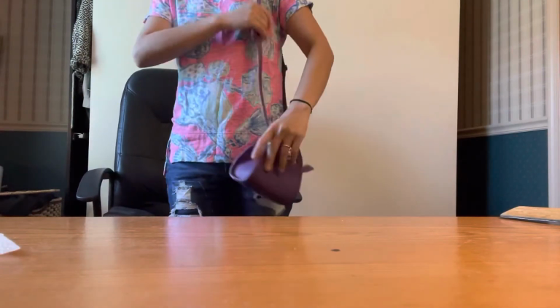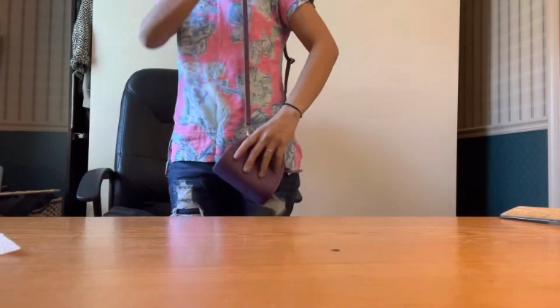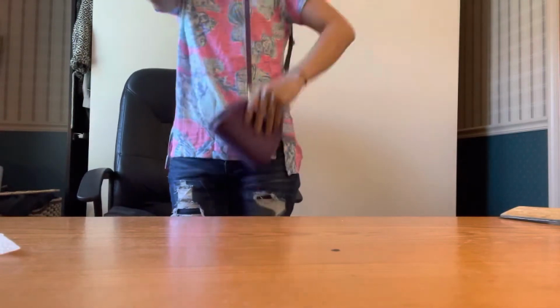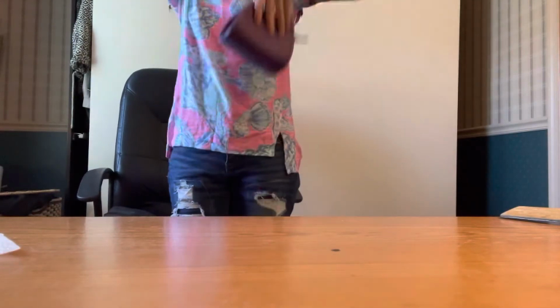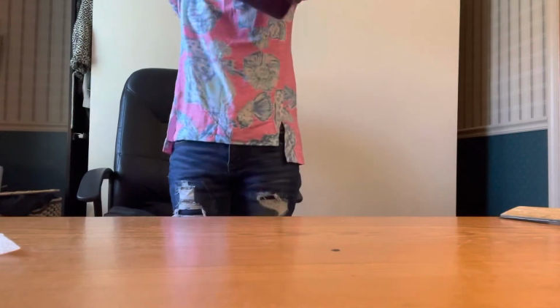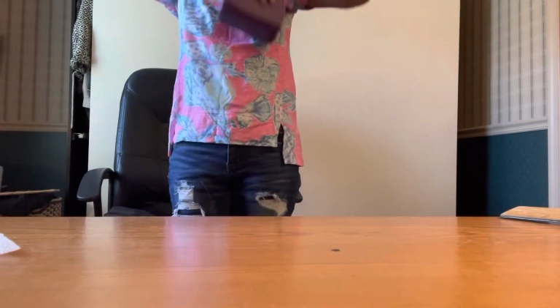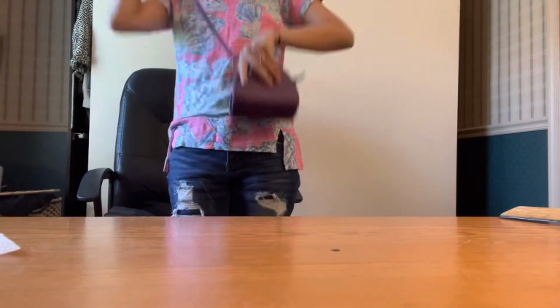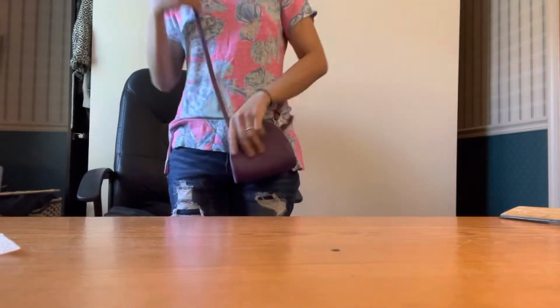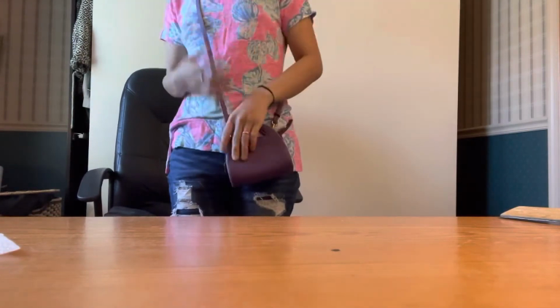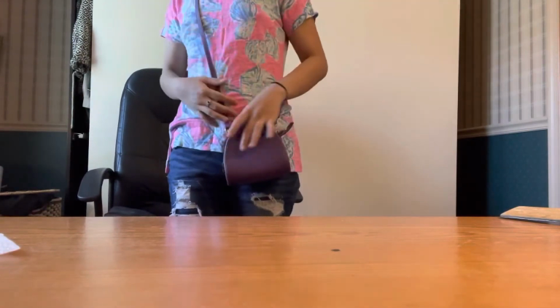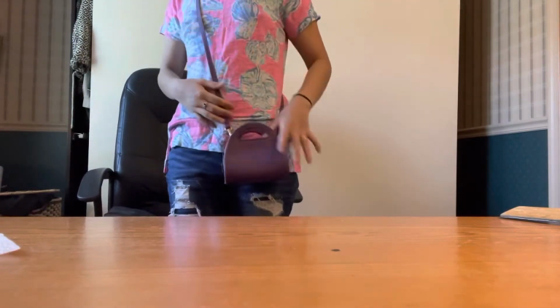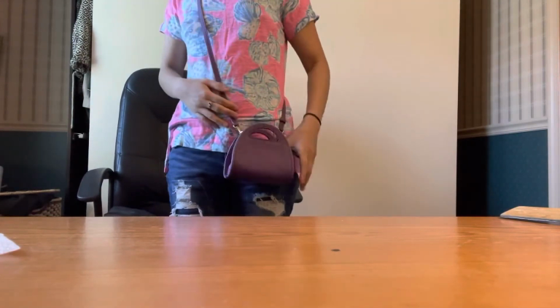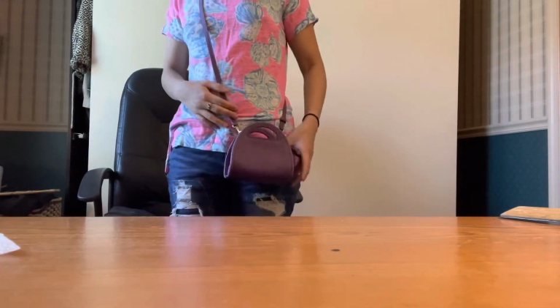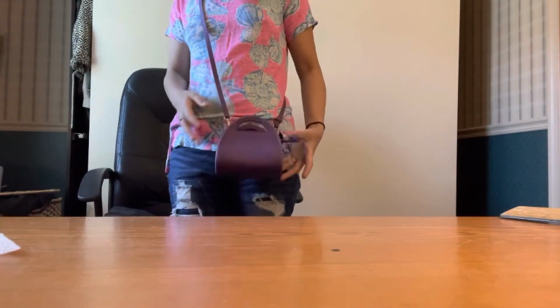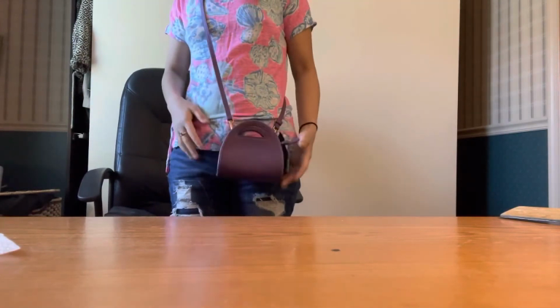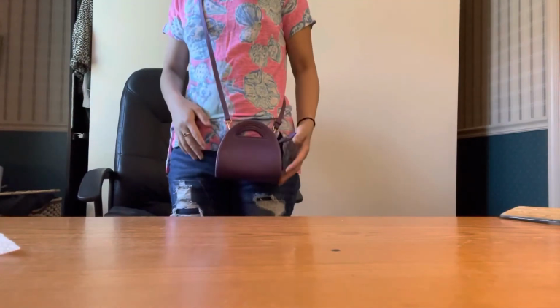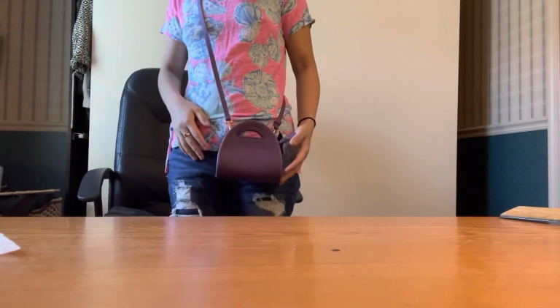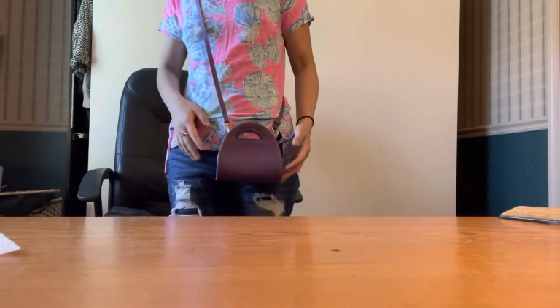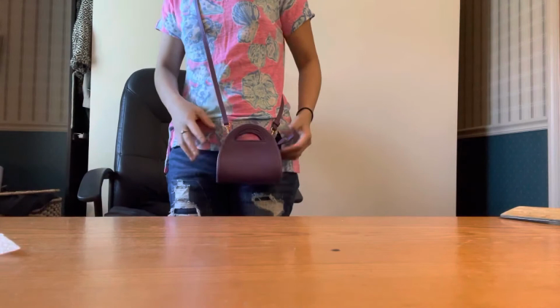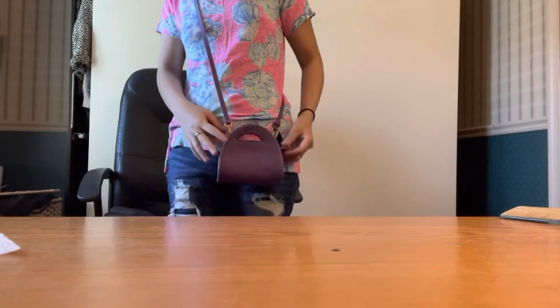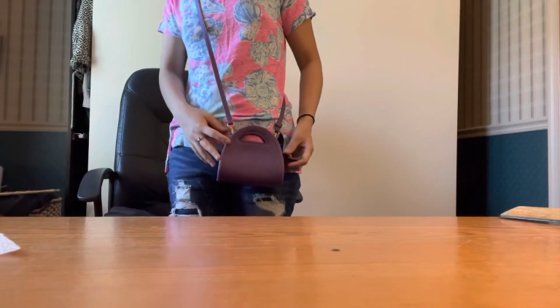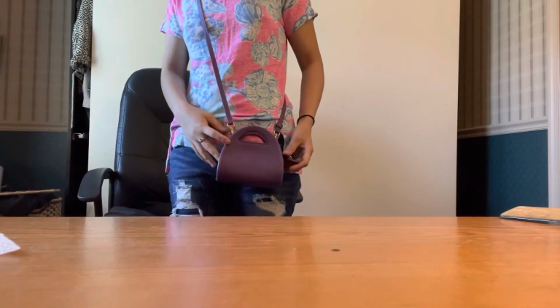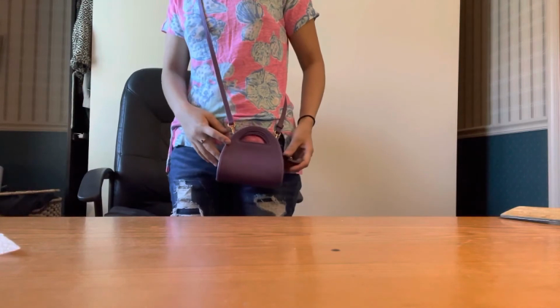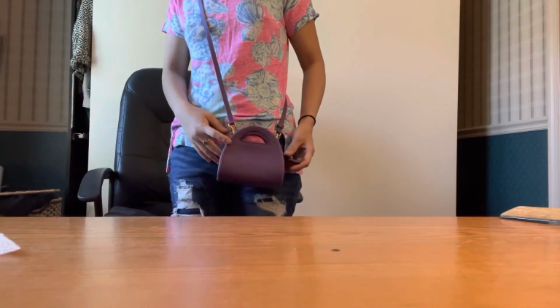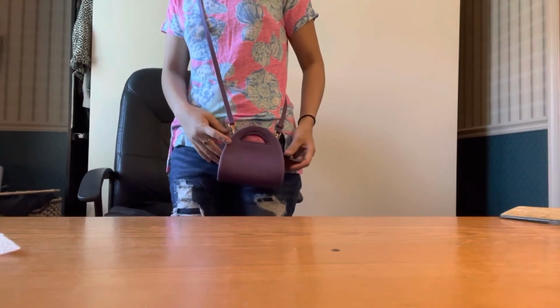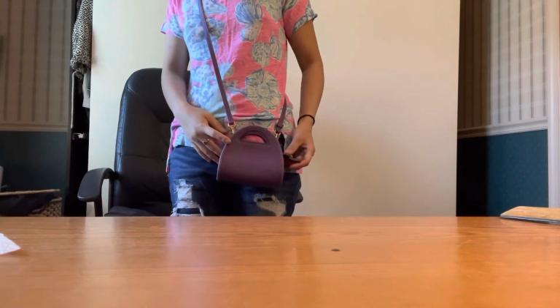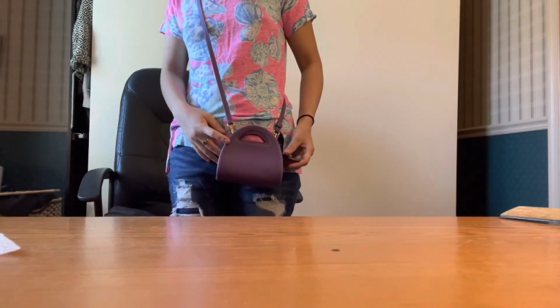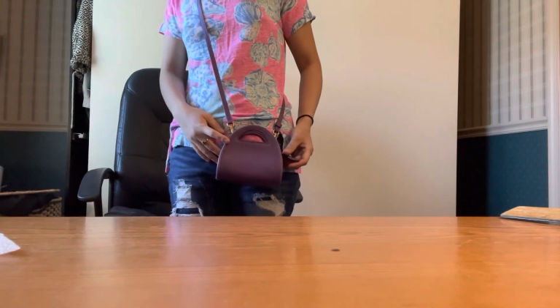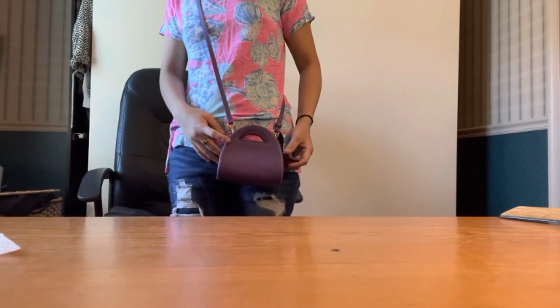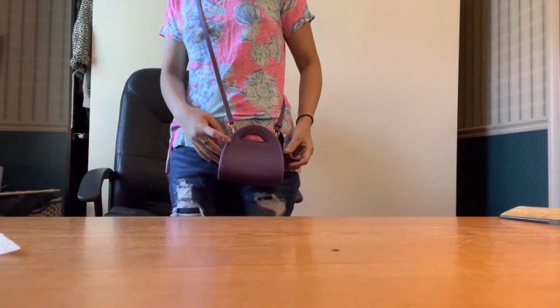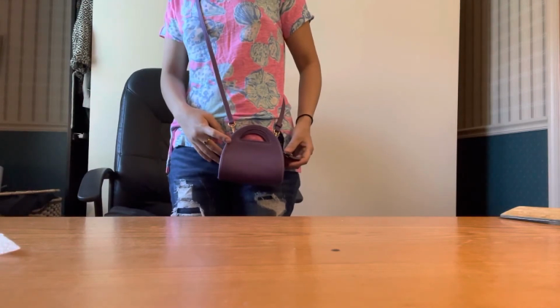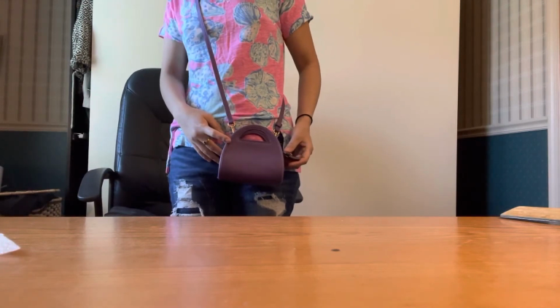As a crossbody, oh my god, it's so adorable — I love this!